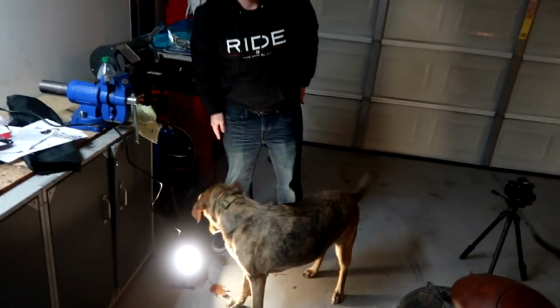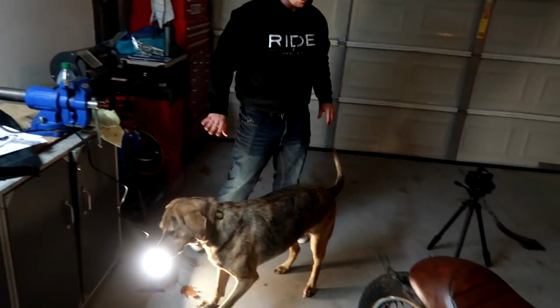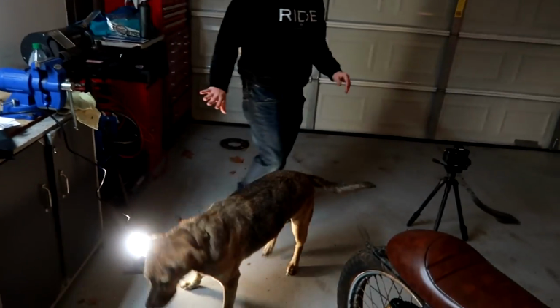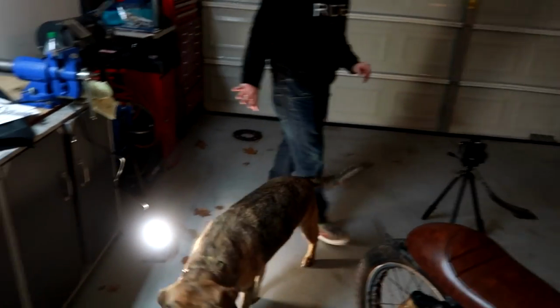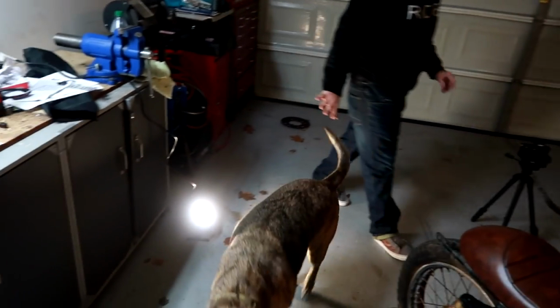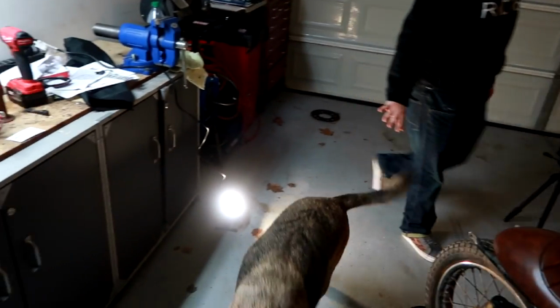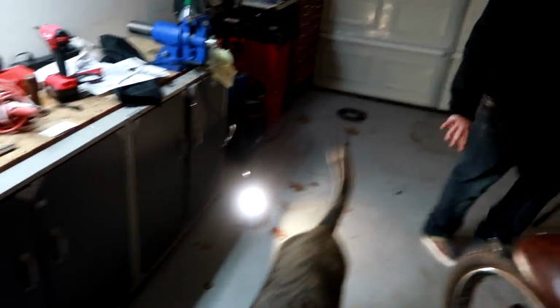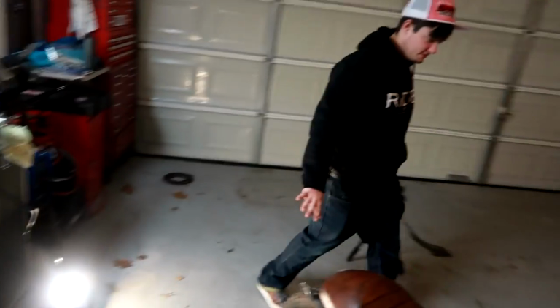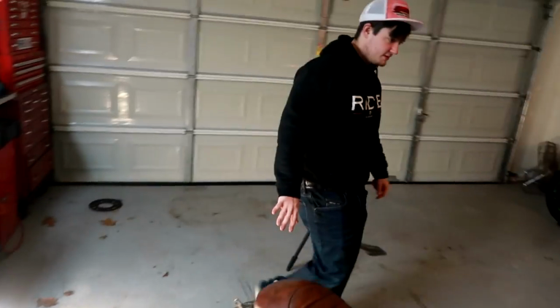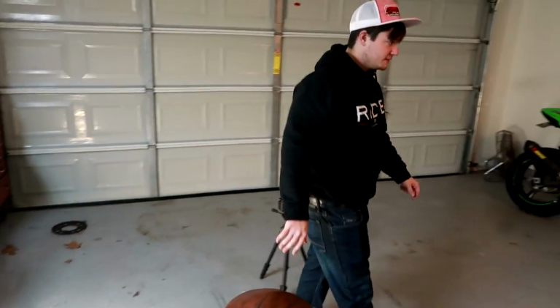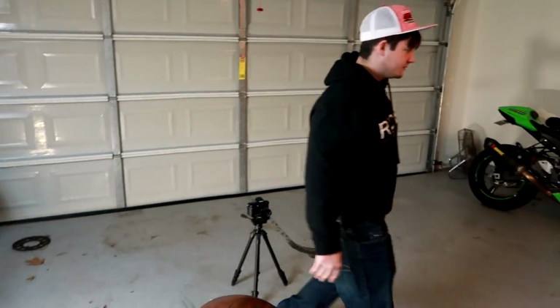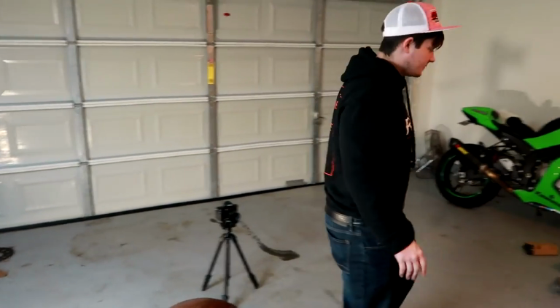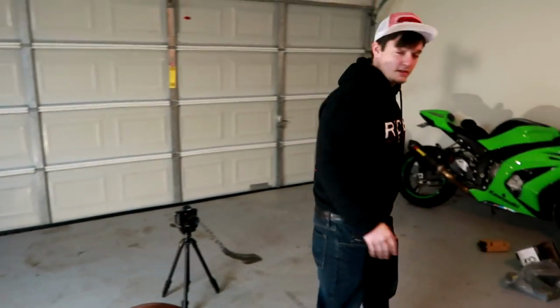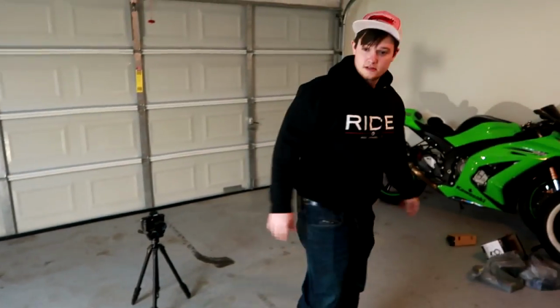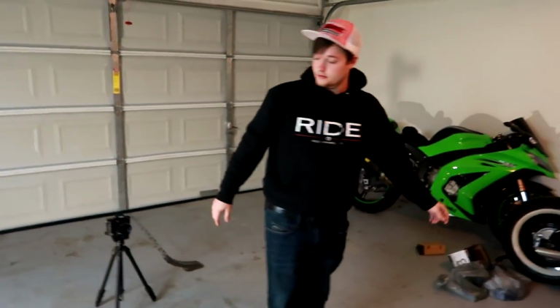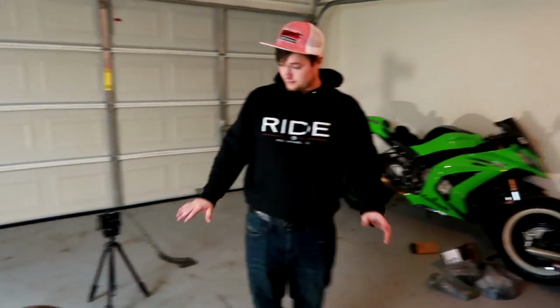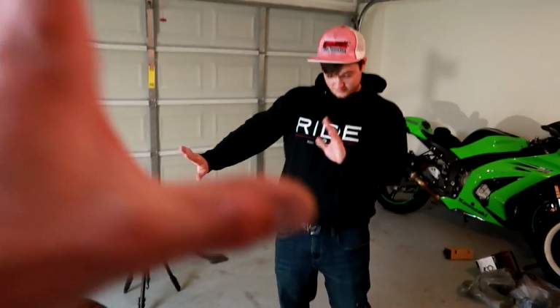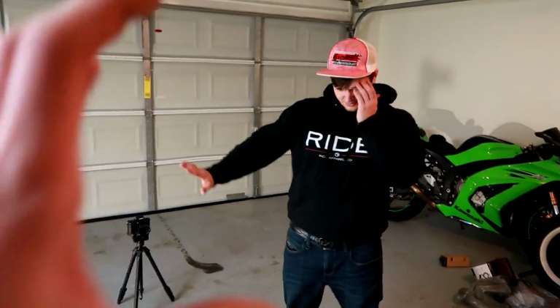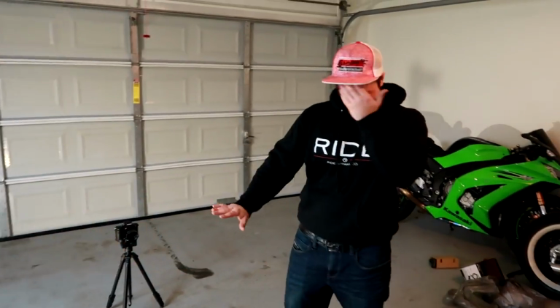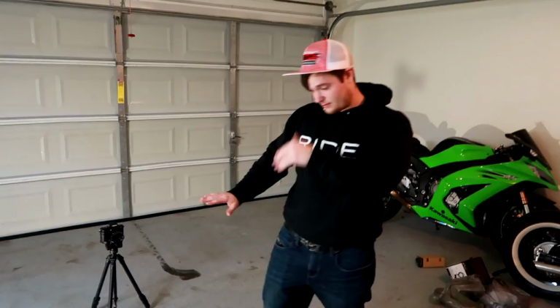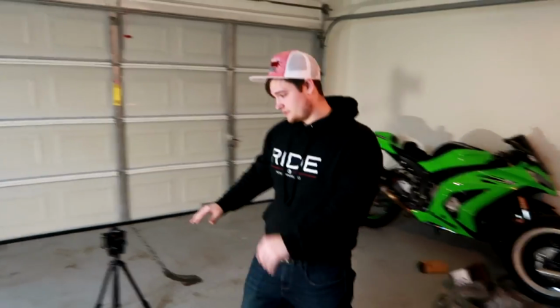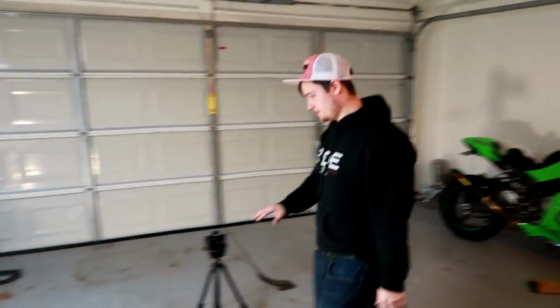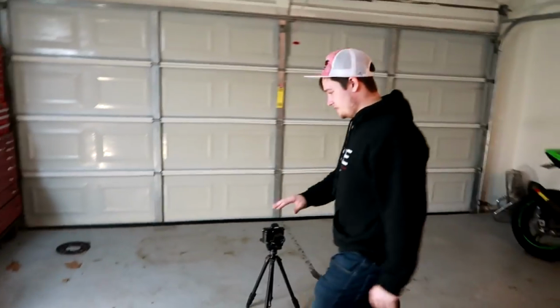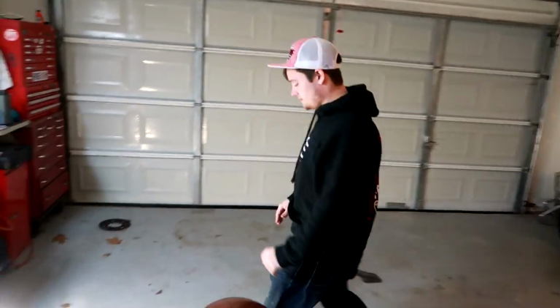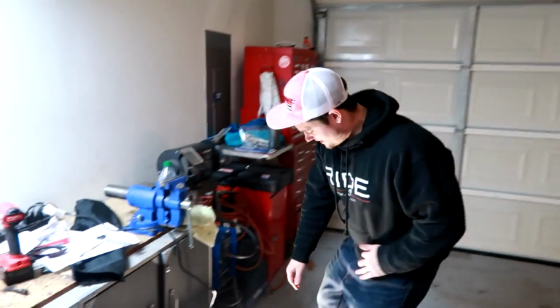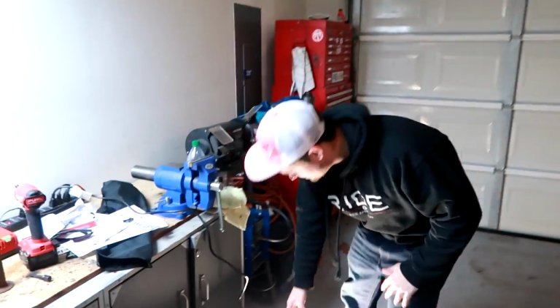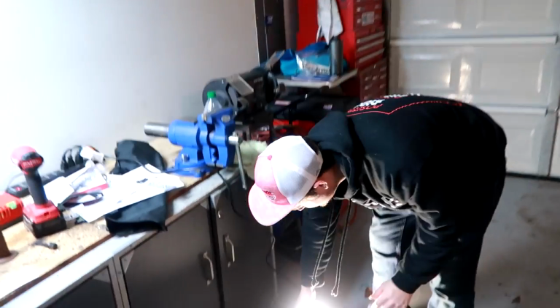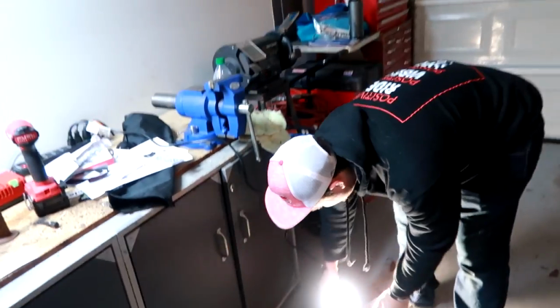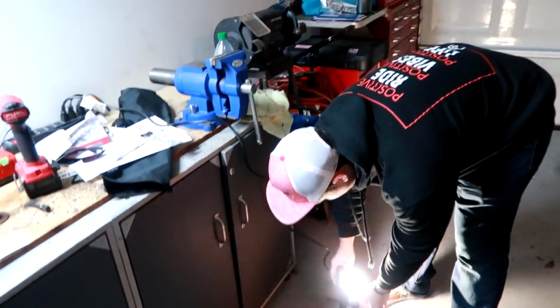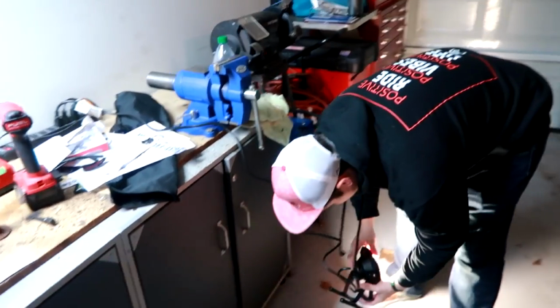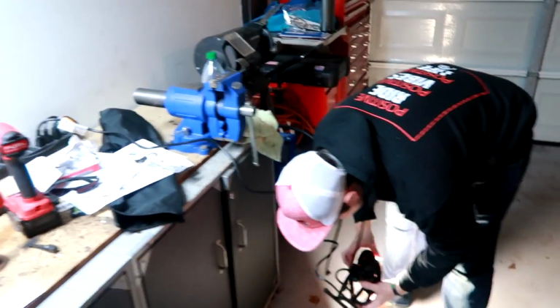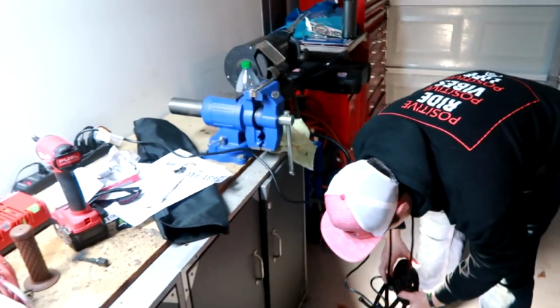I don't even want to look at that. It's like the sun — you can't look directly at it. Can you see me right now? All I can see is its light.